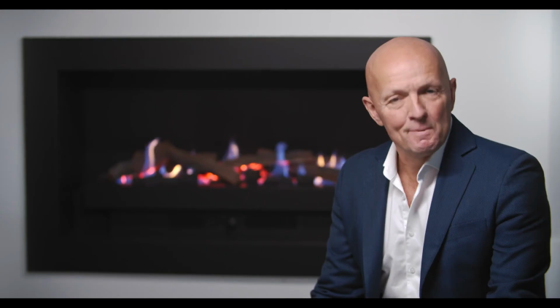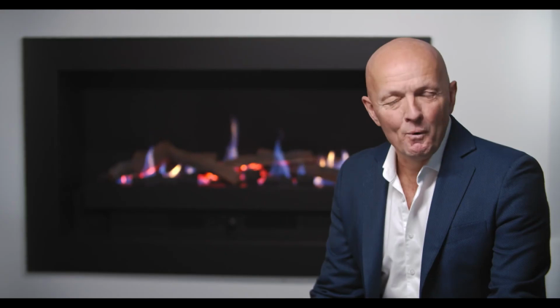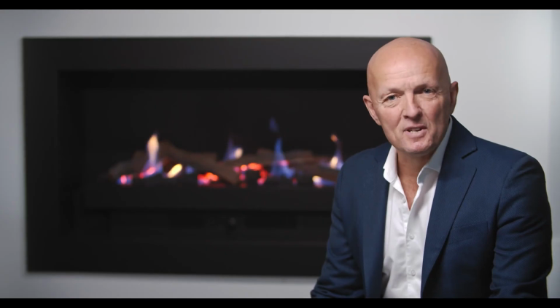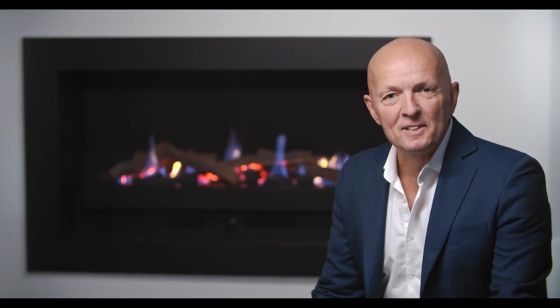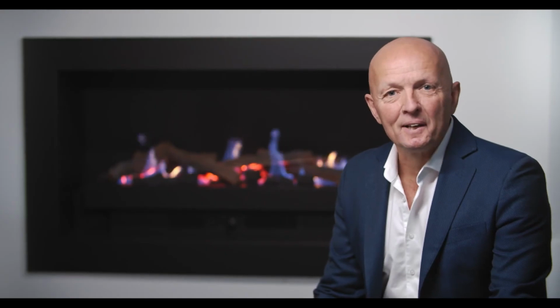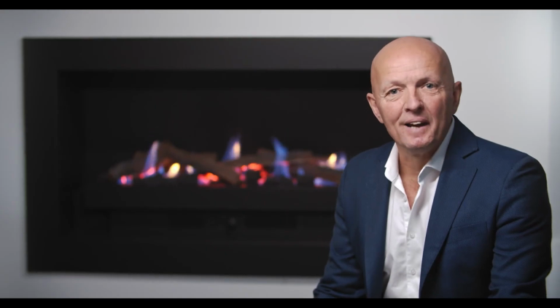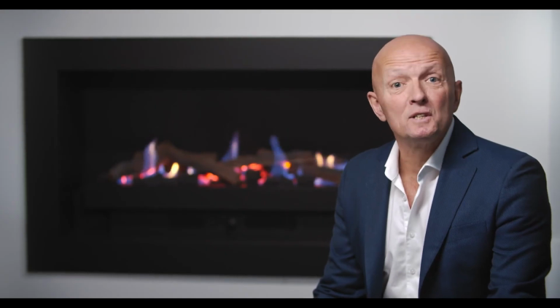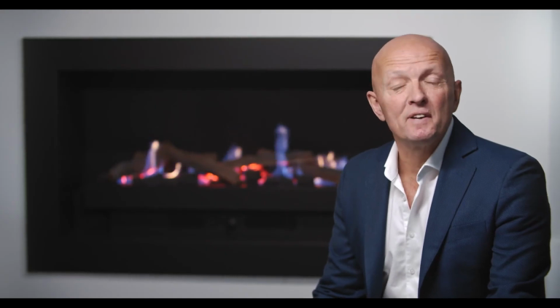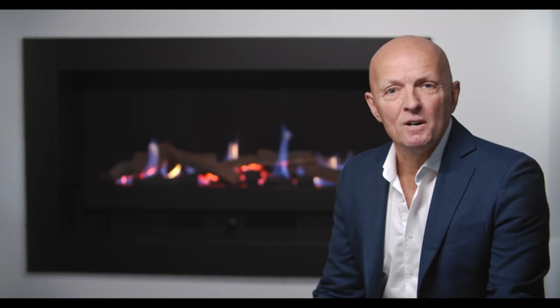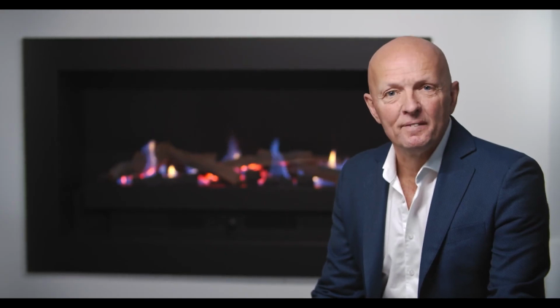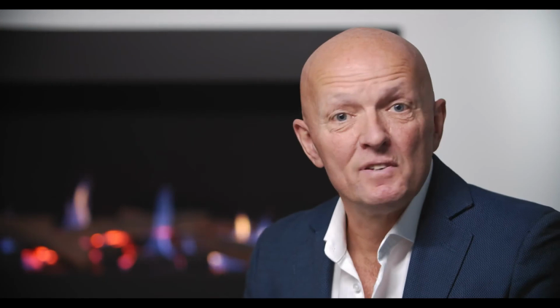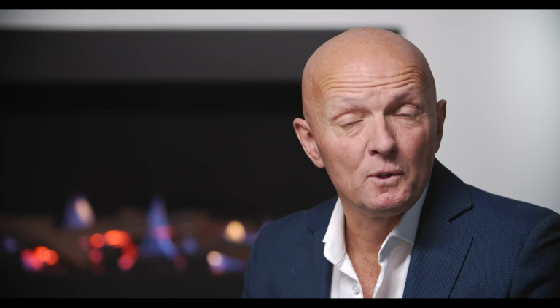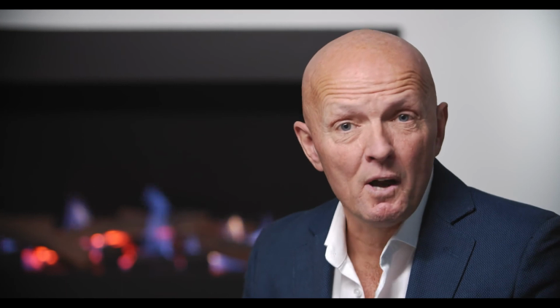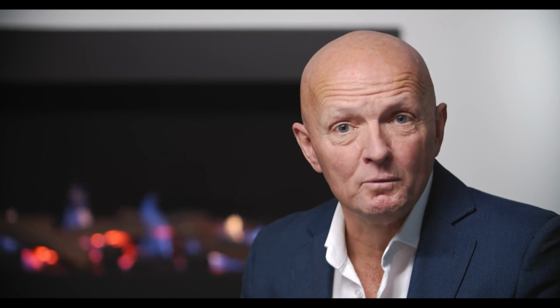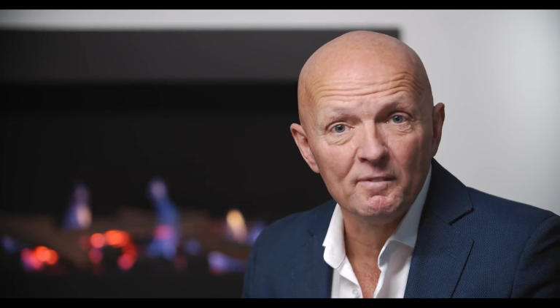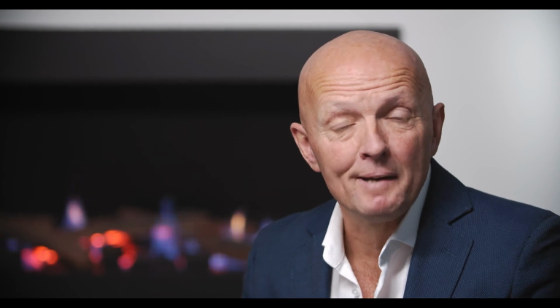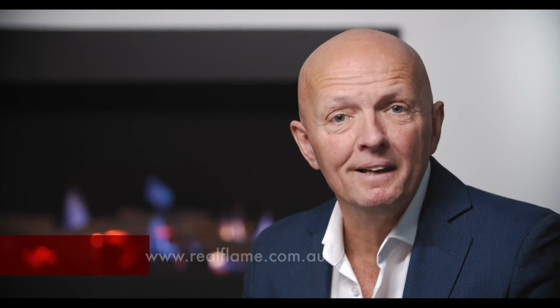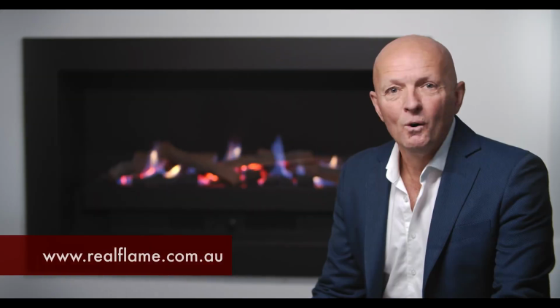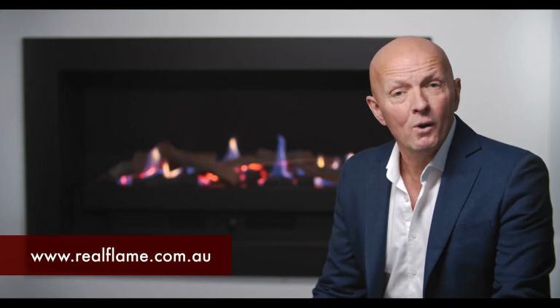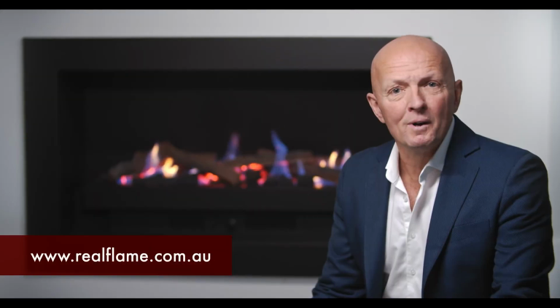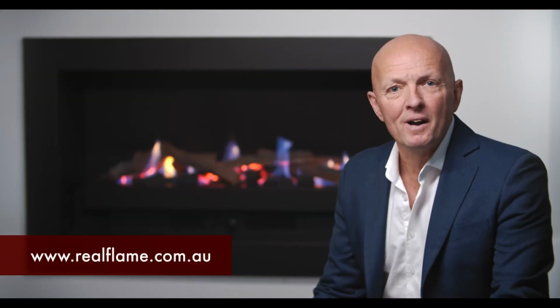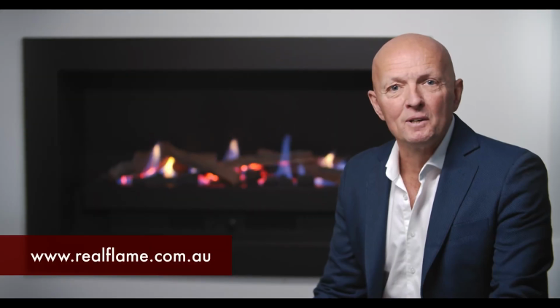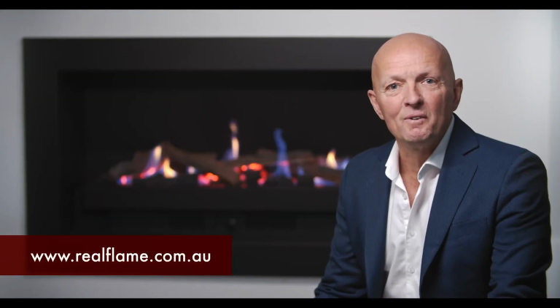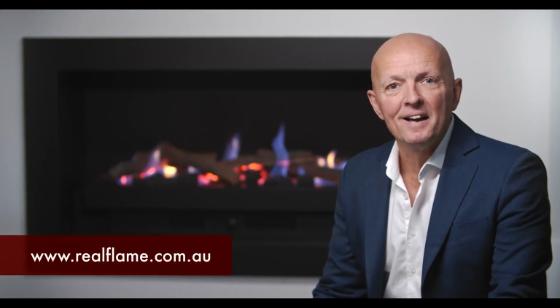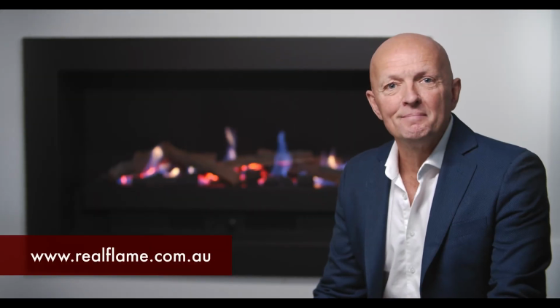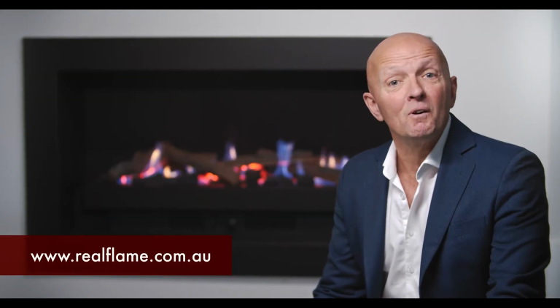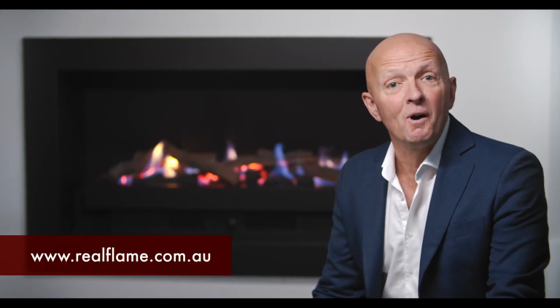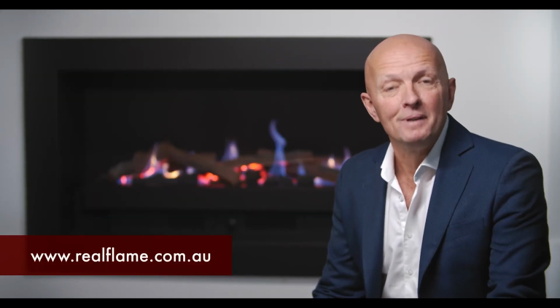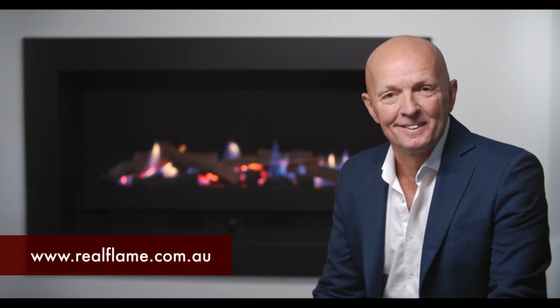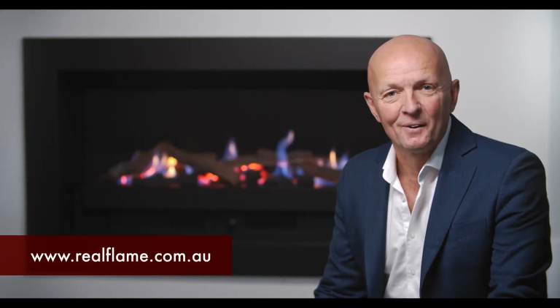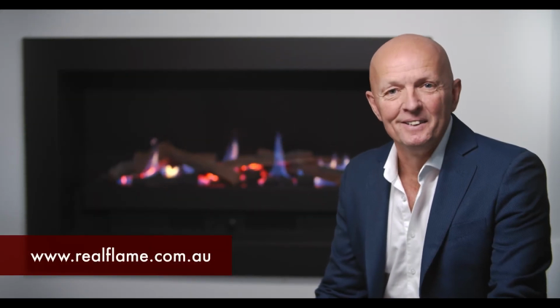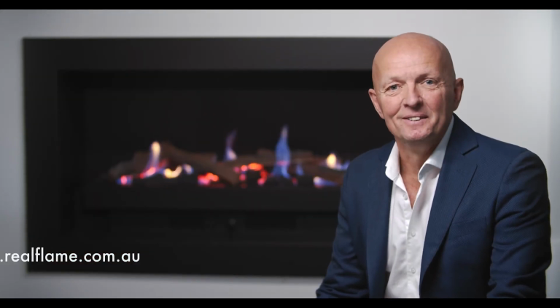Explore the versatility of Elegance for yourself — visit your local RealFlame dealer or go online to realflame.com.au. Thank you.